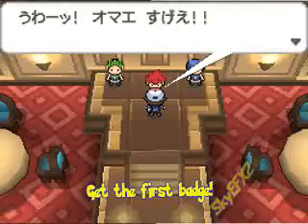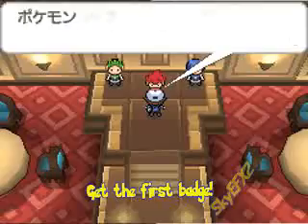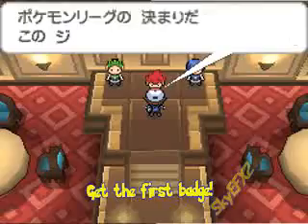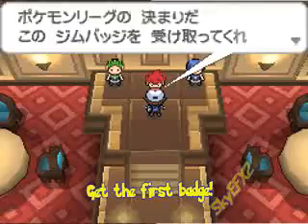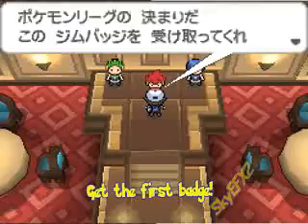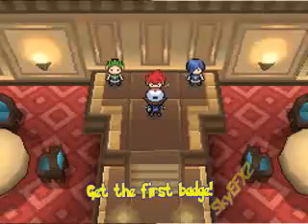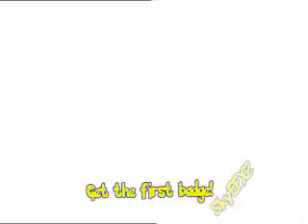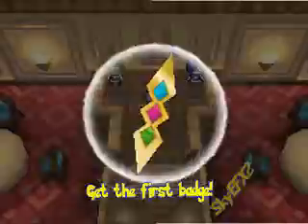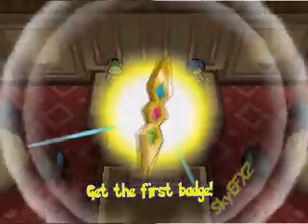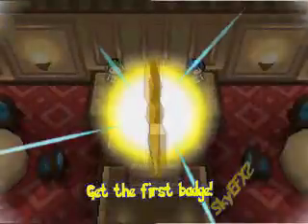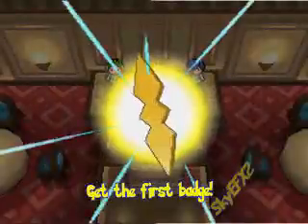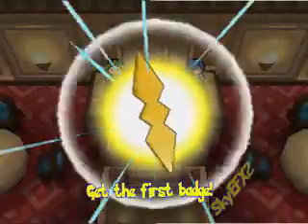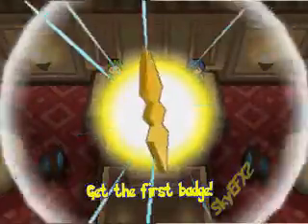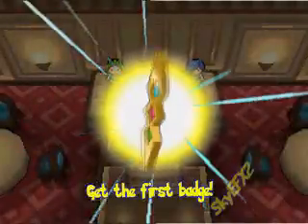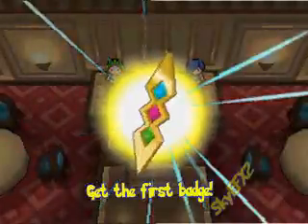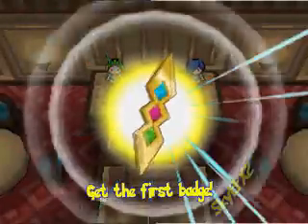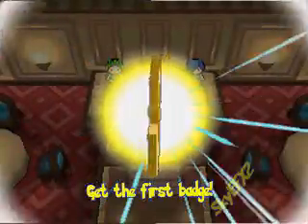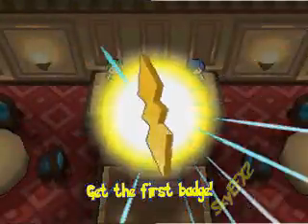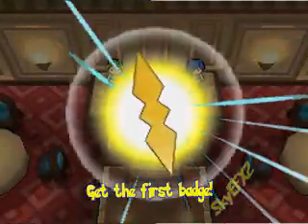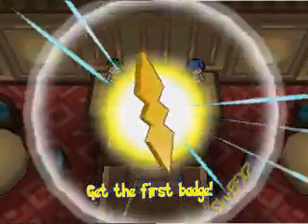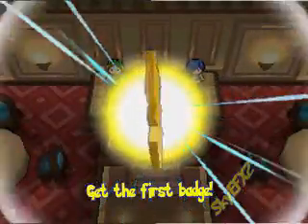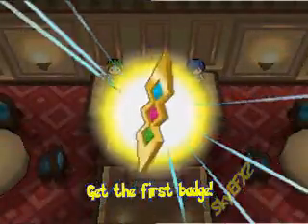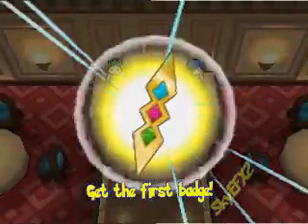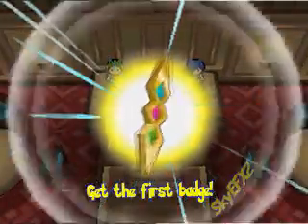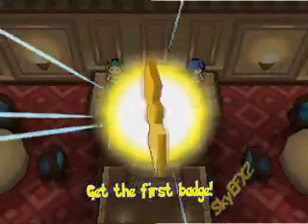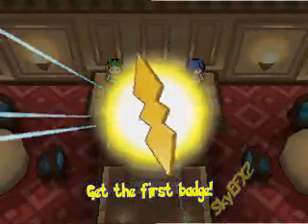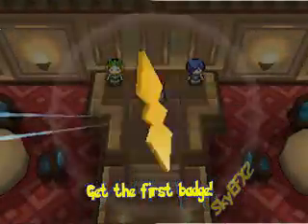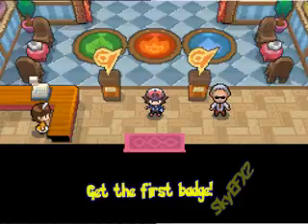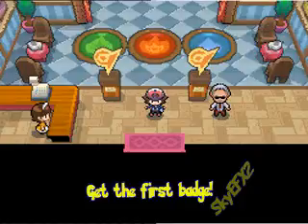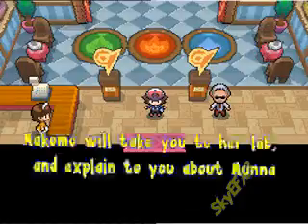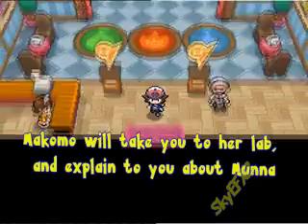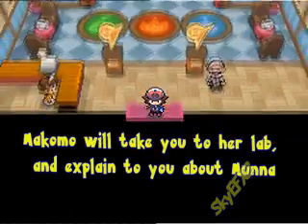Hey guys, I'm going to show you how to get your friend code. The first thing you're going to need is the first badge and defeat the gym leader.